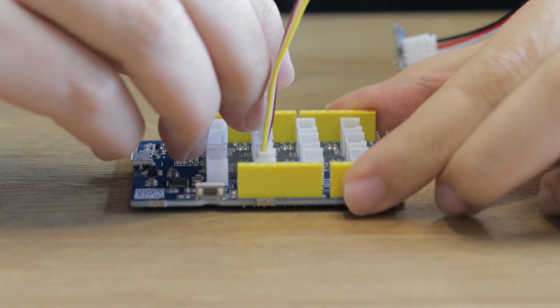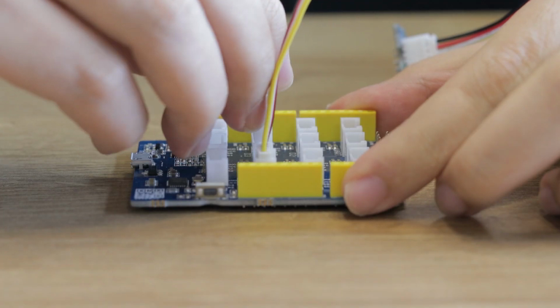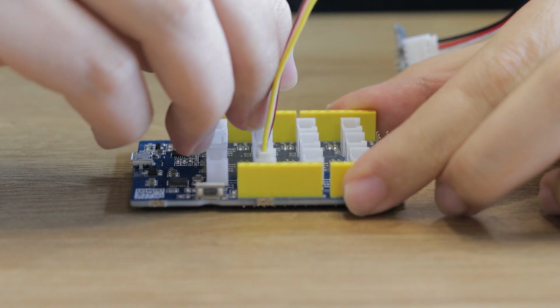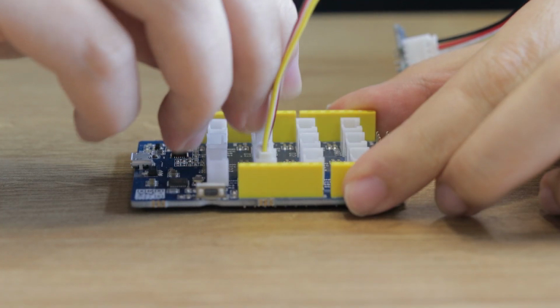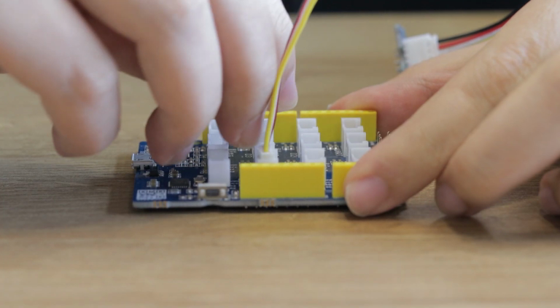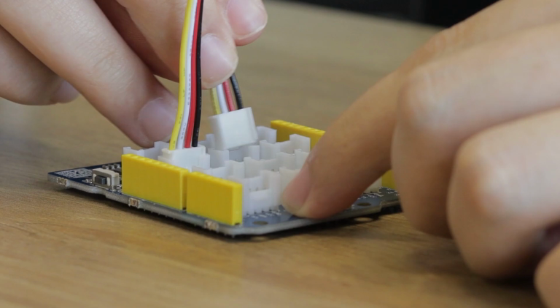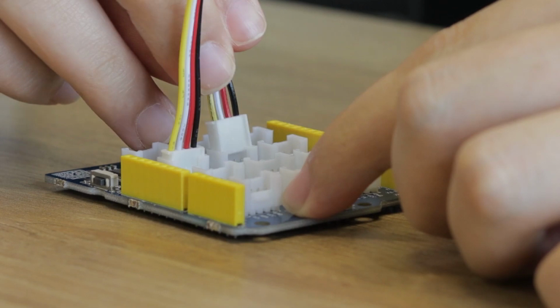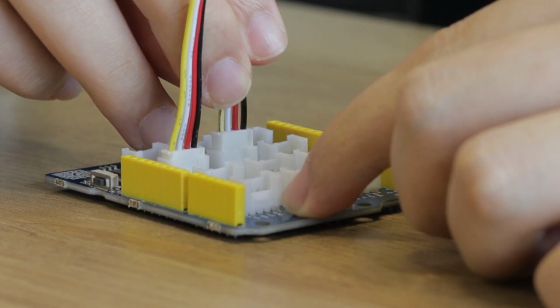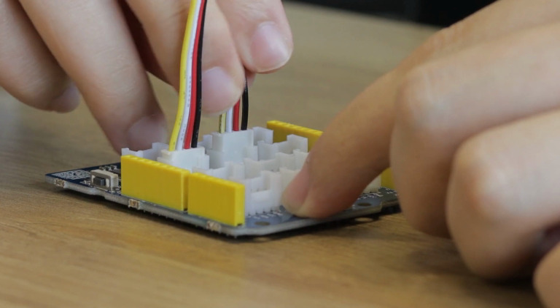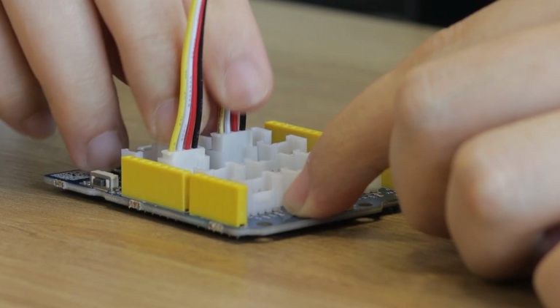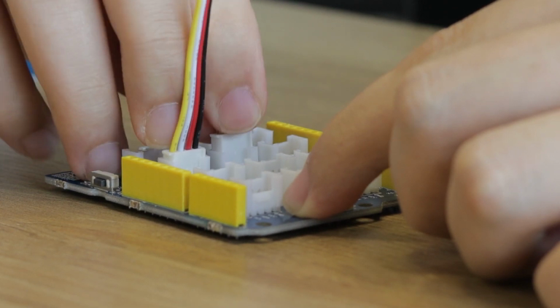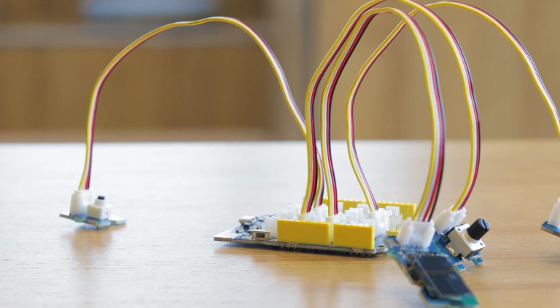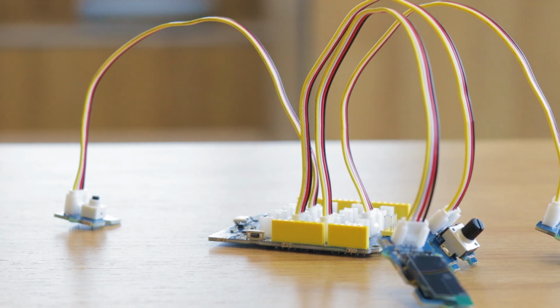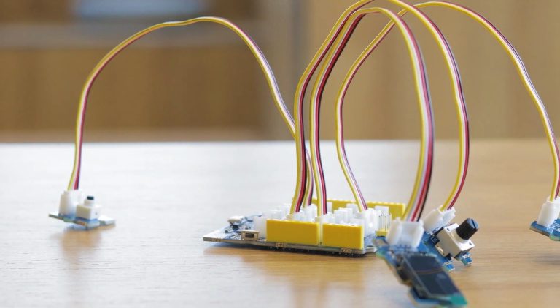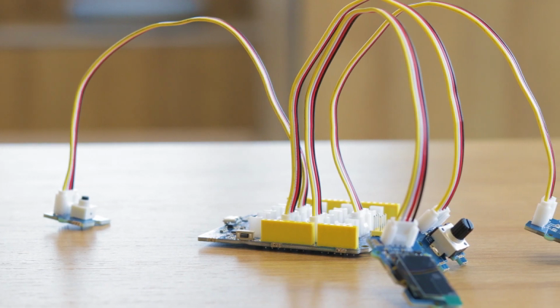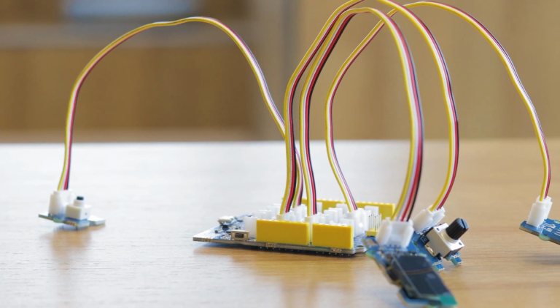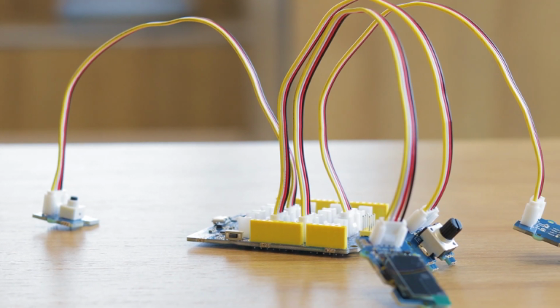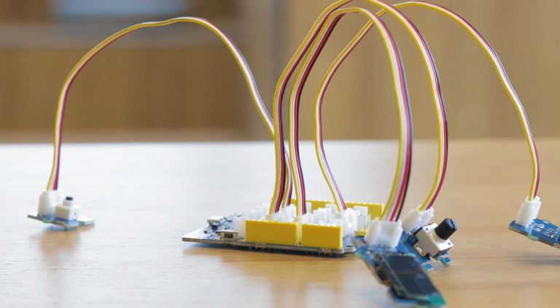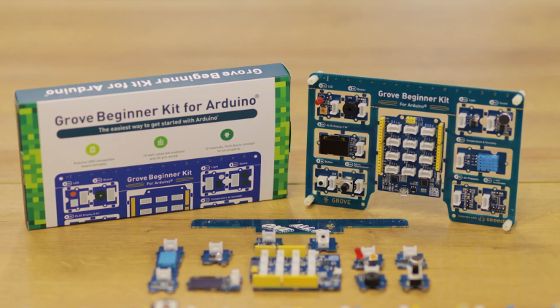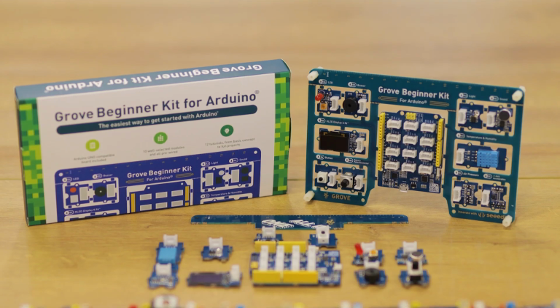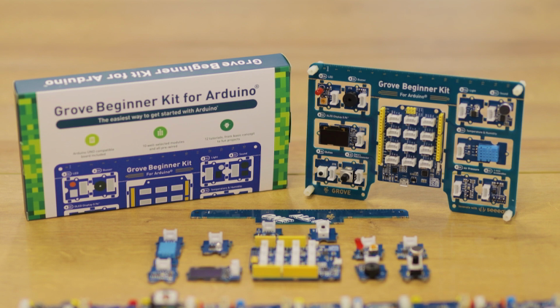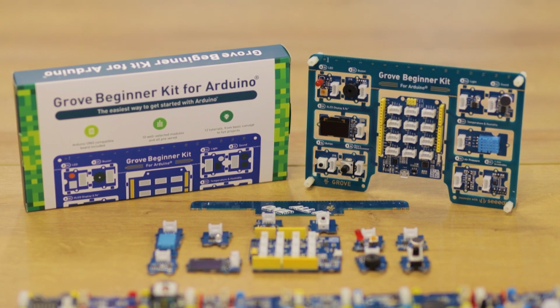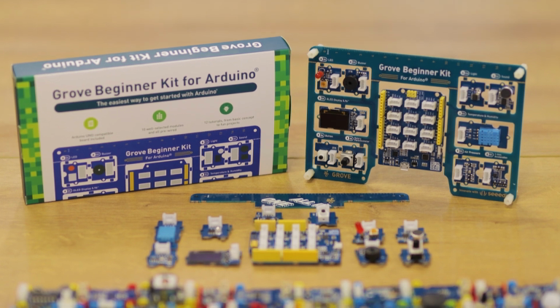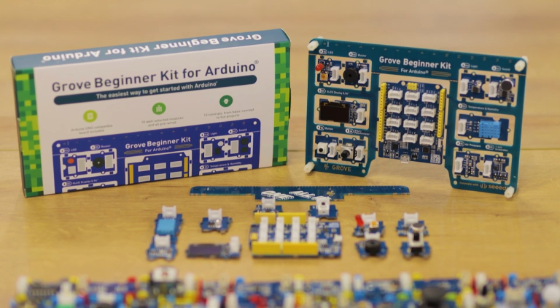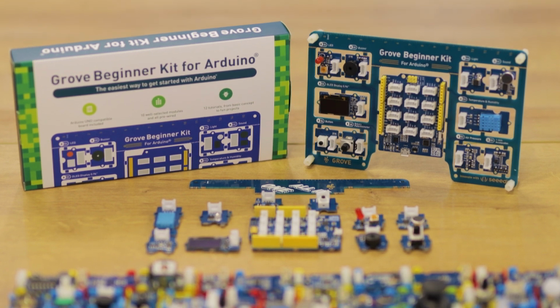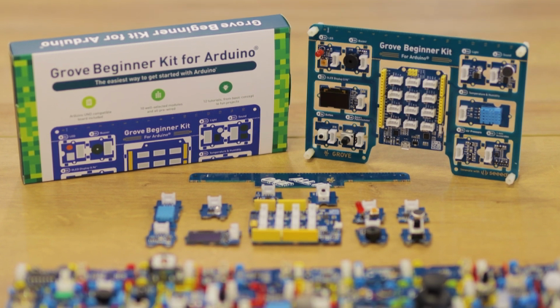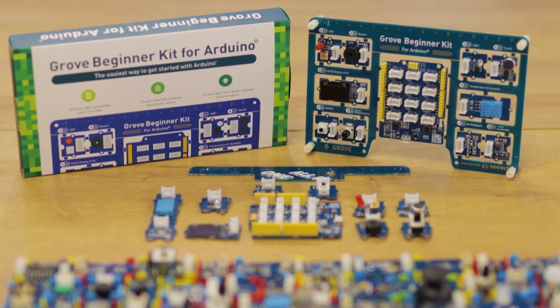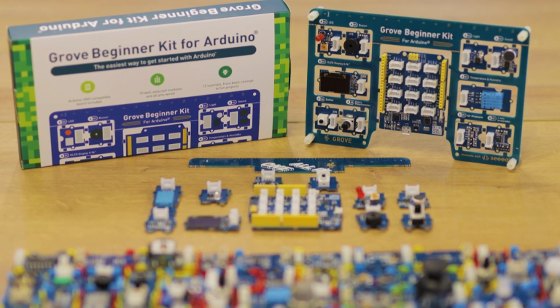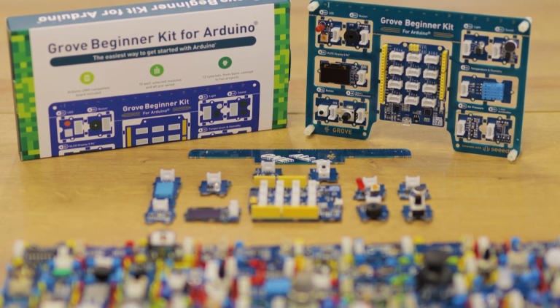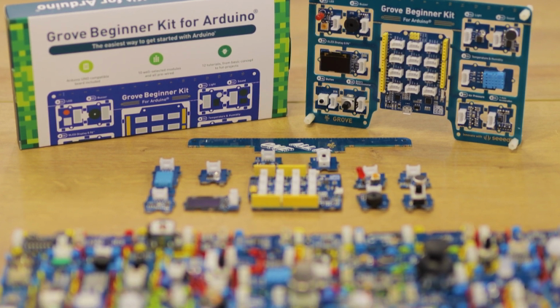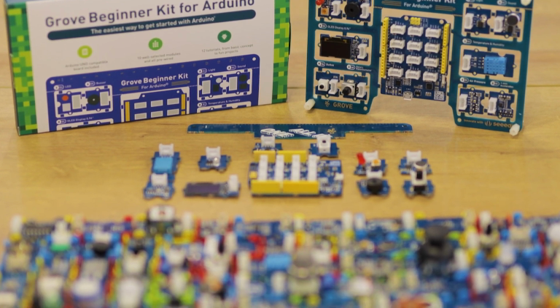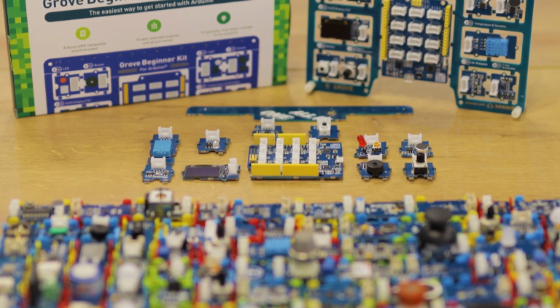Don't forget that the Grove Beginner Kit is compatible with over 300 Grove modules. Start learning now — it's just the beginning.